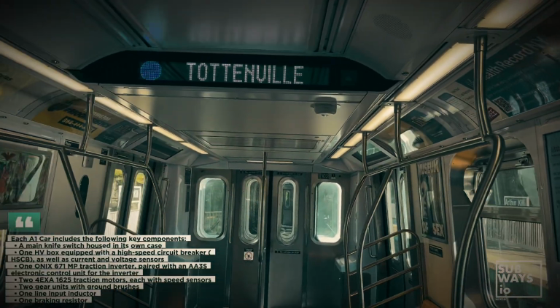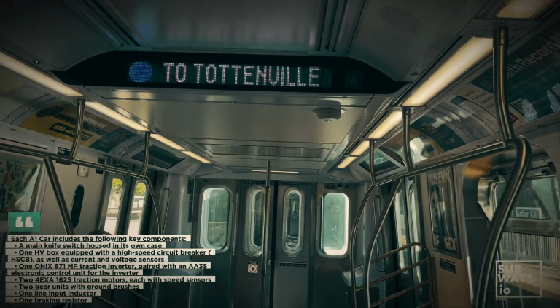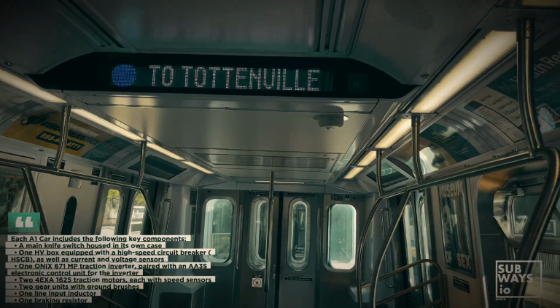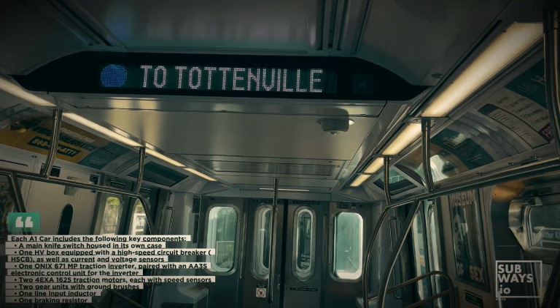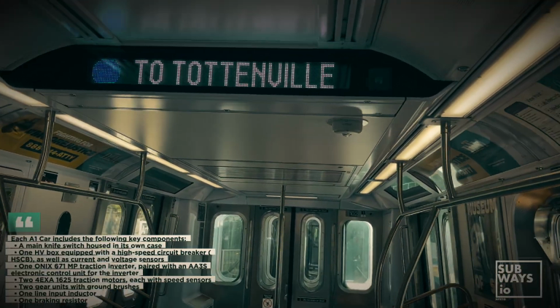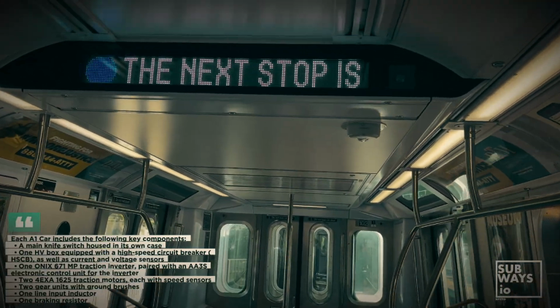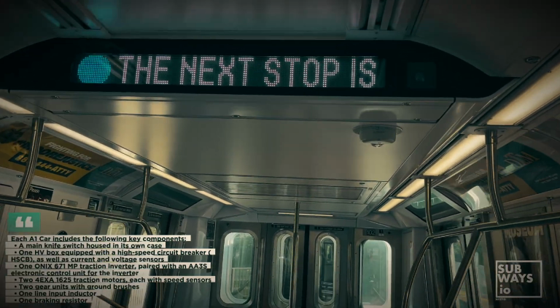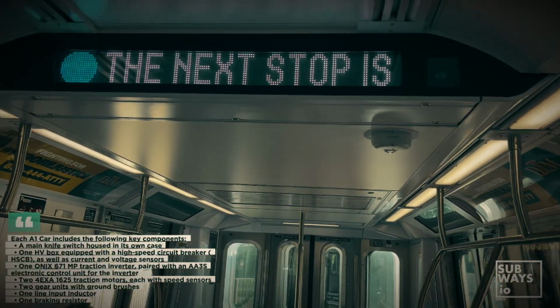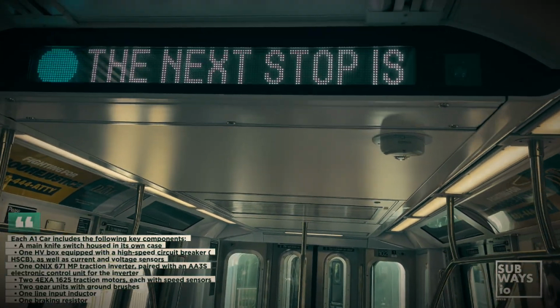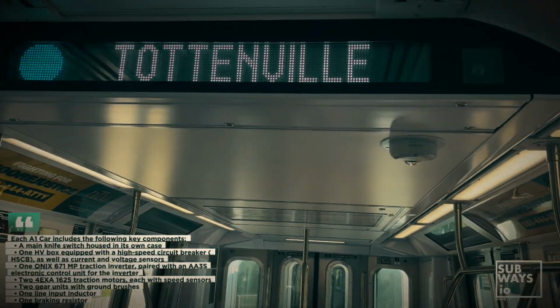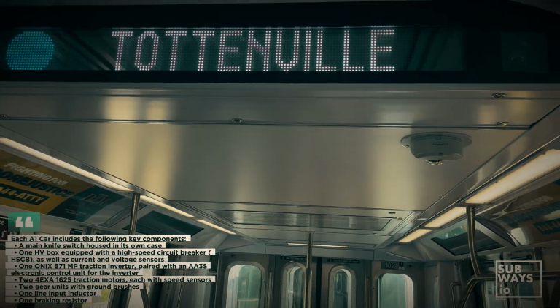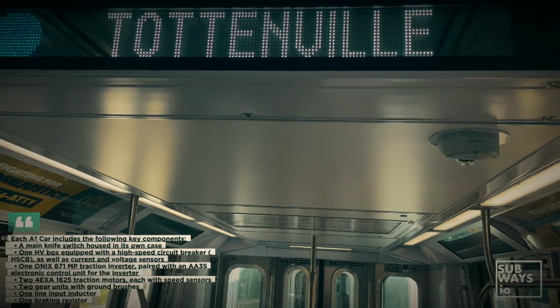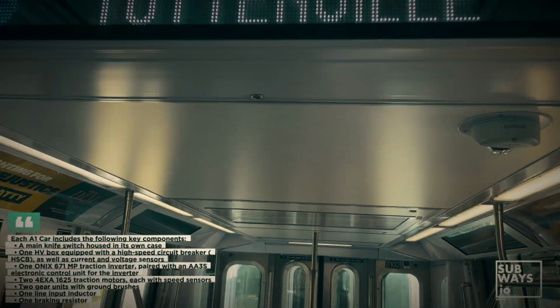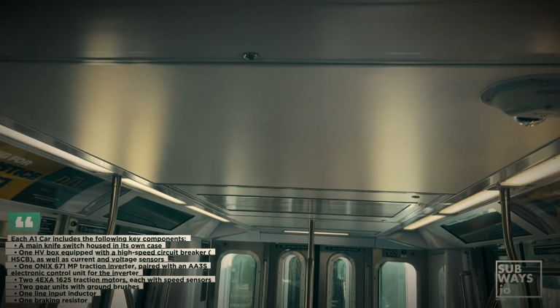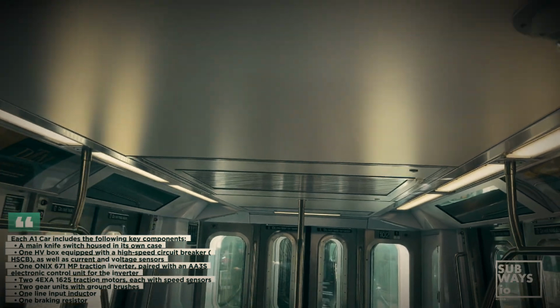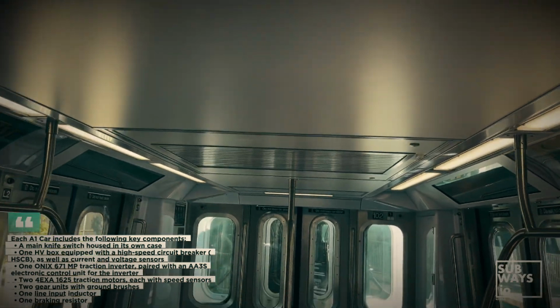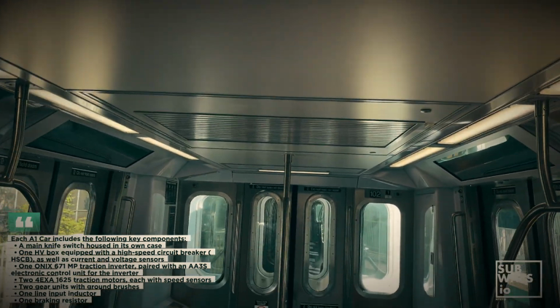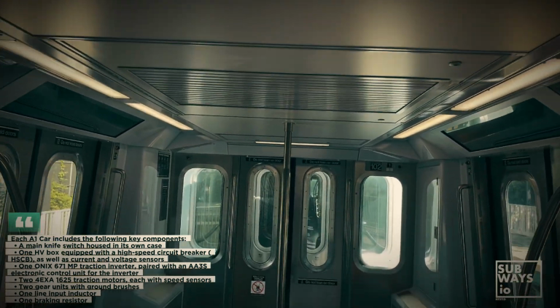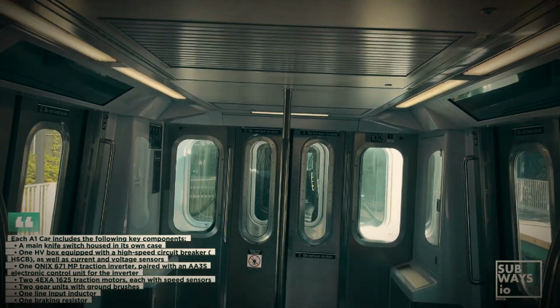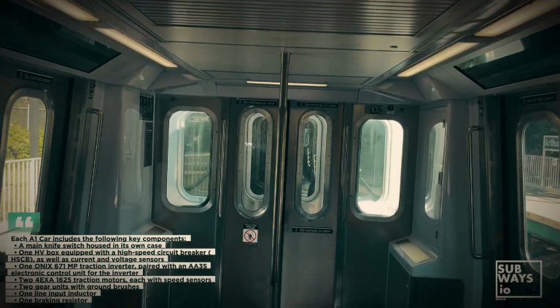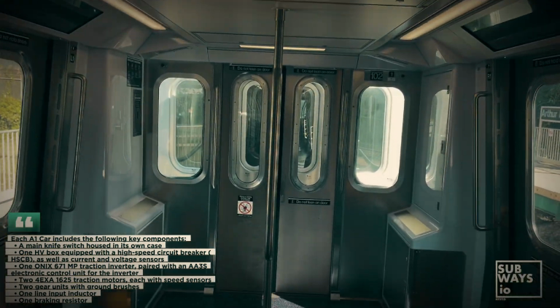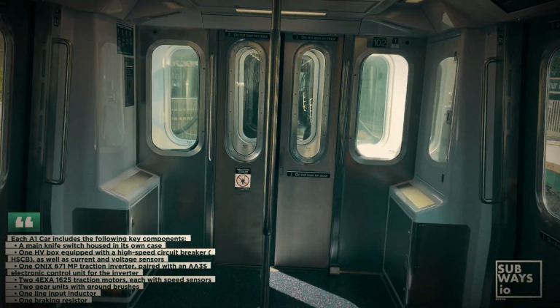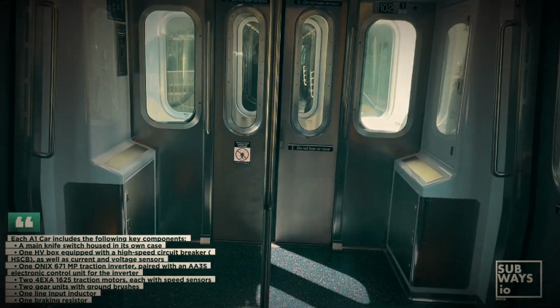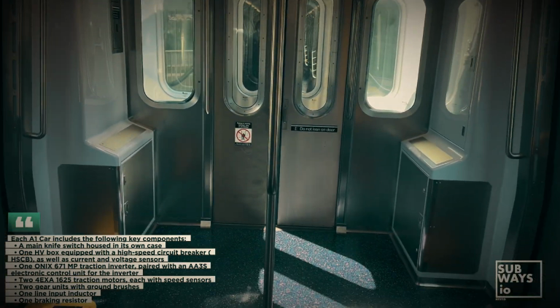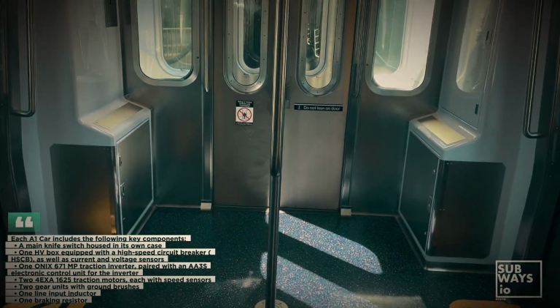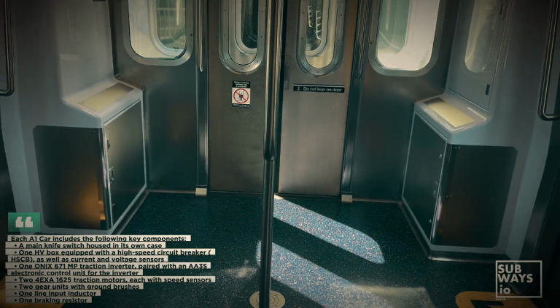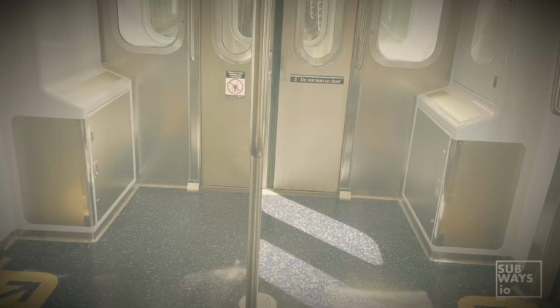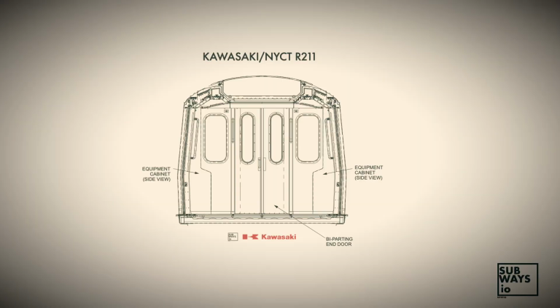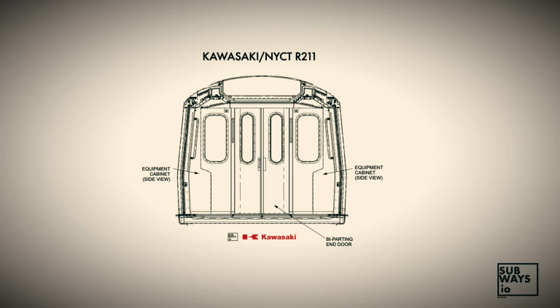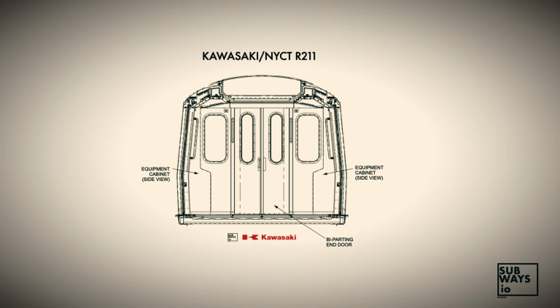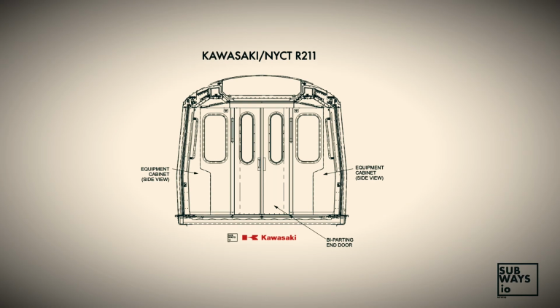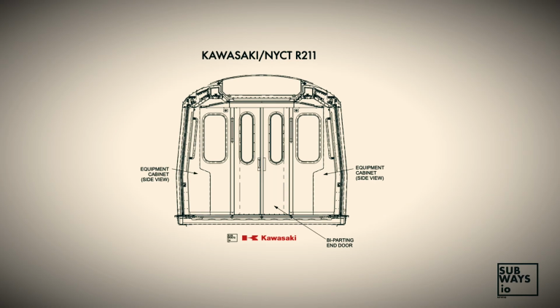However, the R211S is configured to operate primarily in high performance mode, allowing it to reach speeds of up to 60 mph.